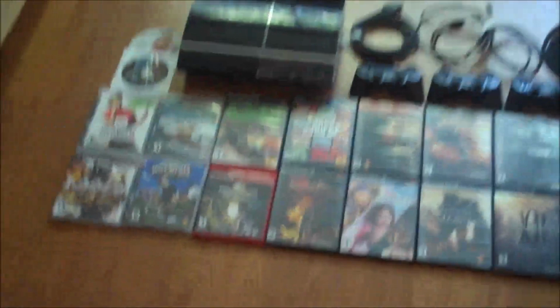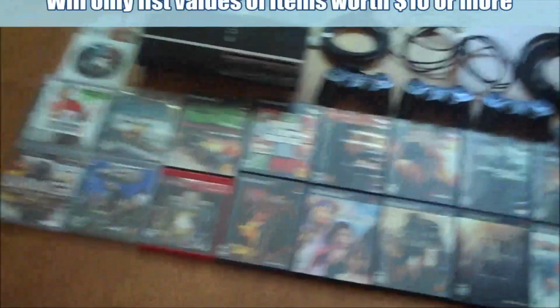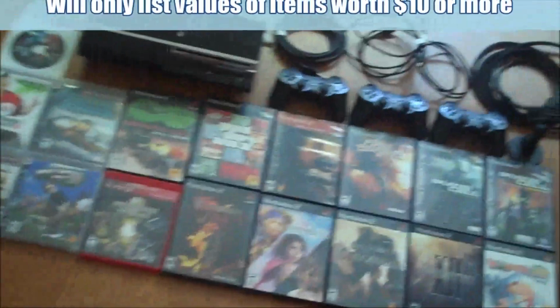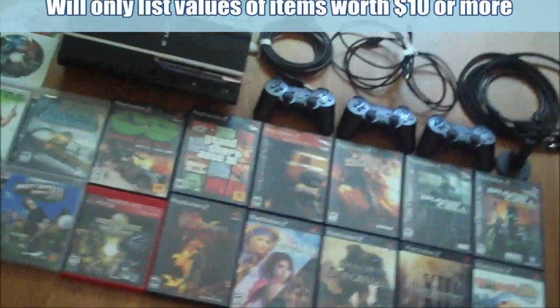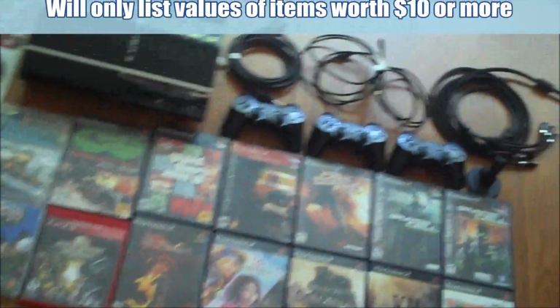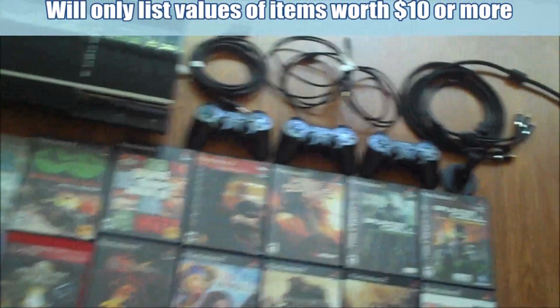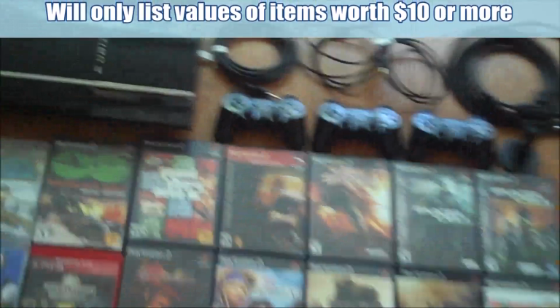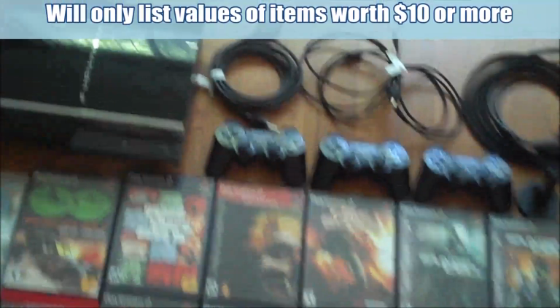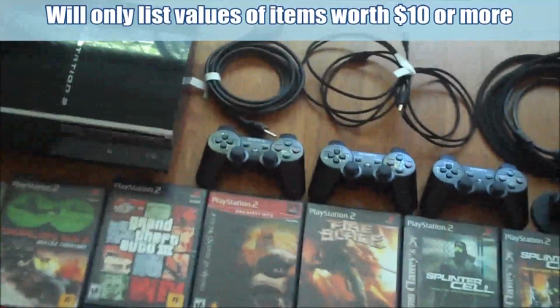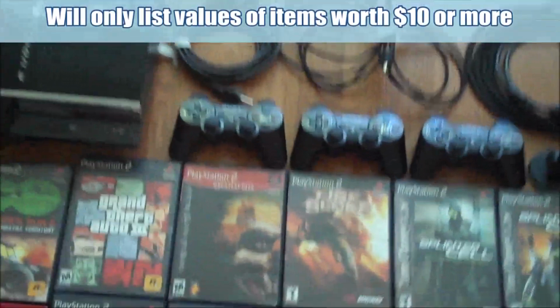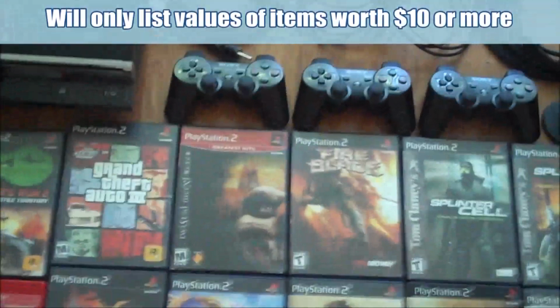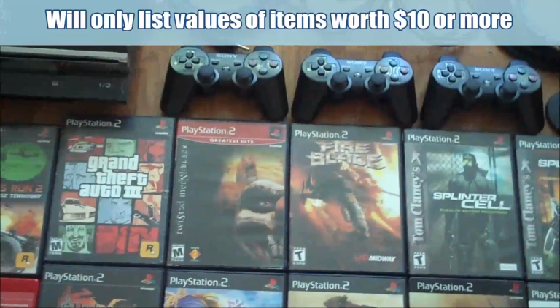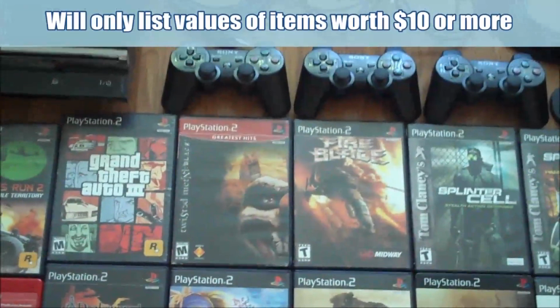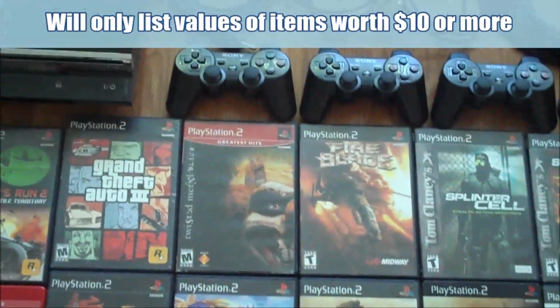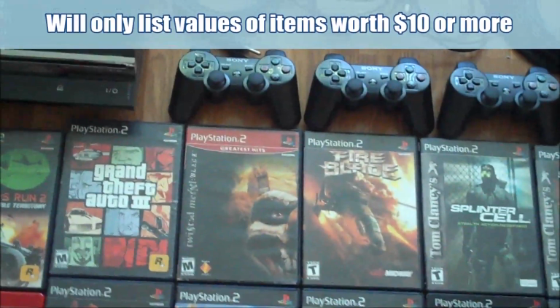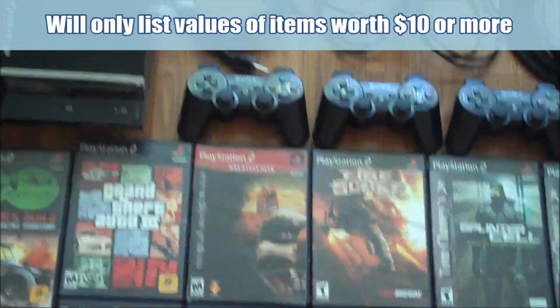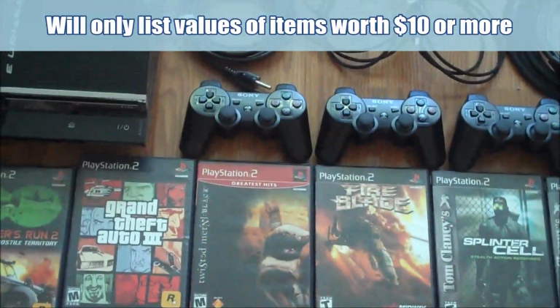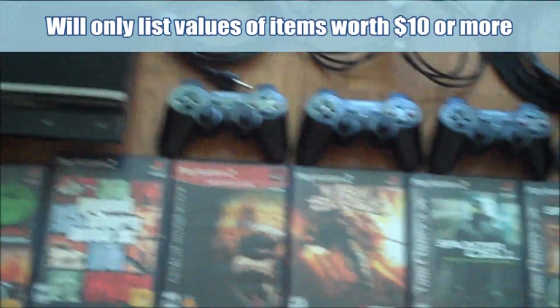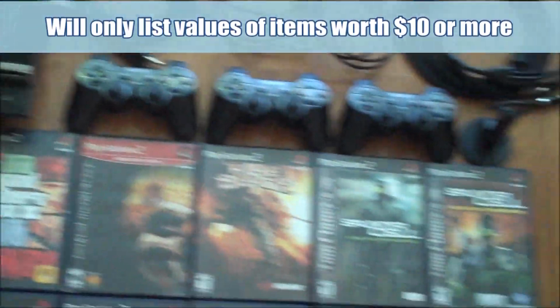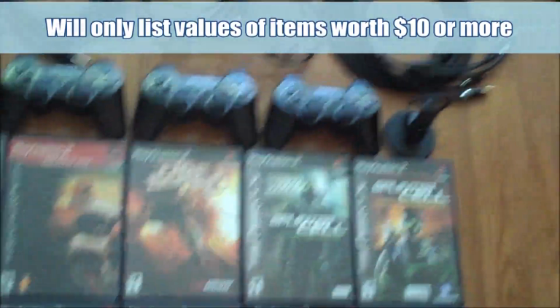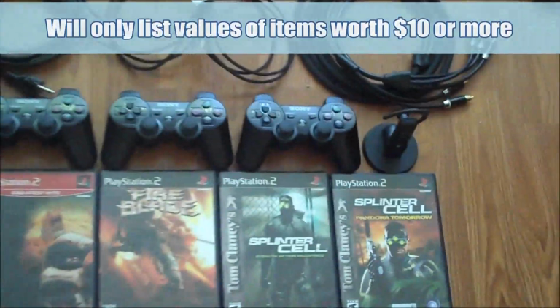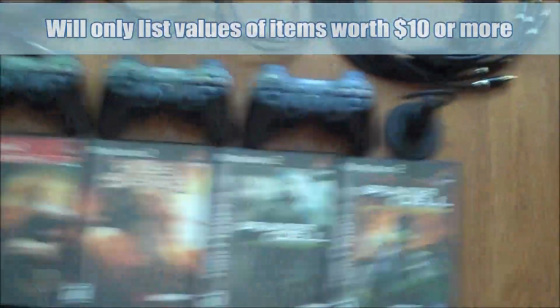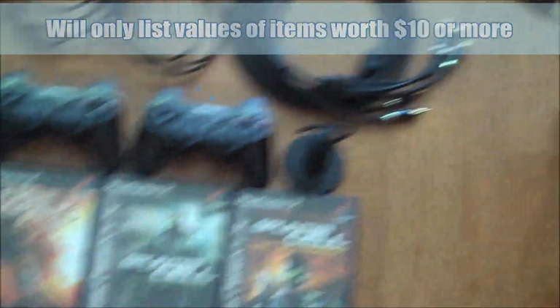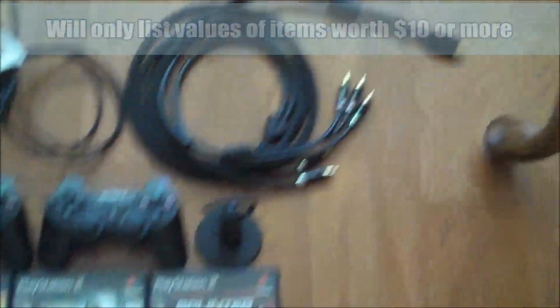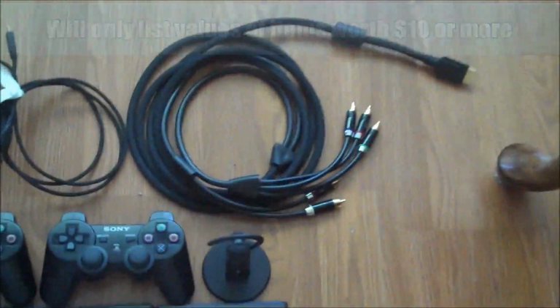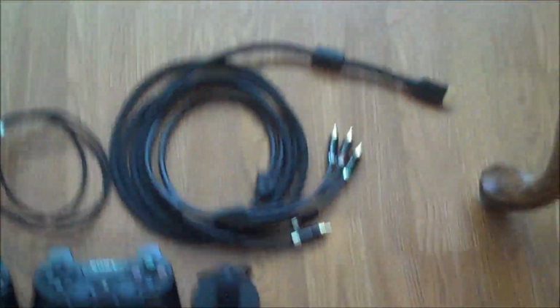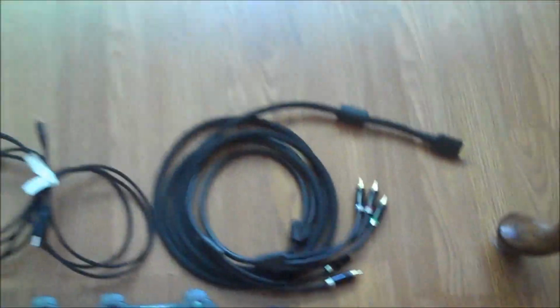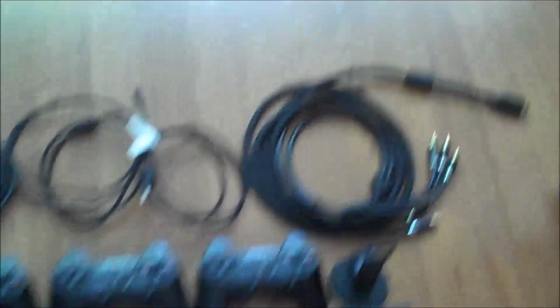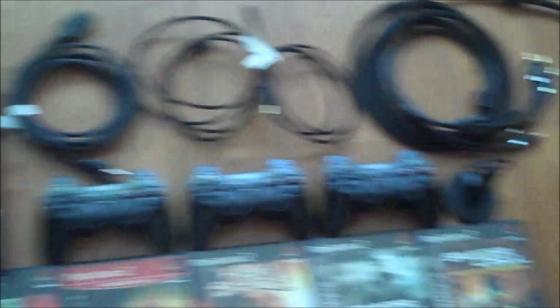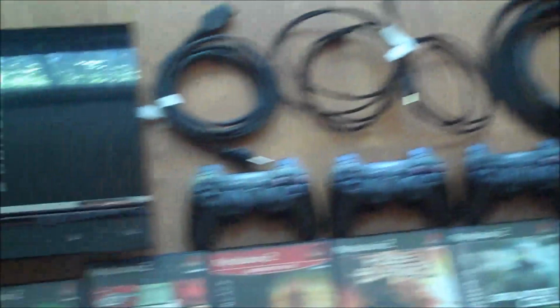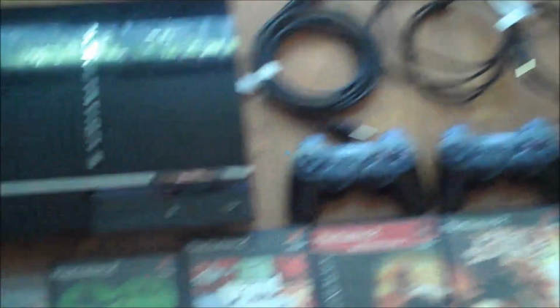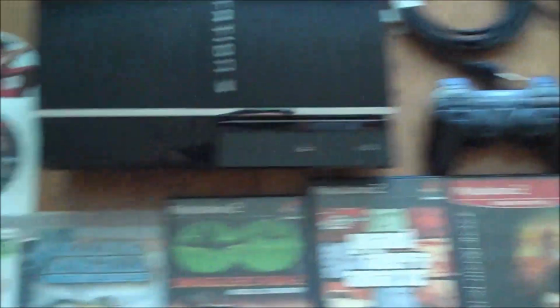One thing that was really surprising about all this stuff was it was all really clean. I didn't have to do much more than just kind of wipe off the dust. But anyways, I'll show you everything that's here.